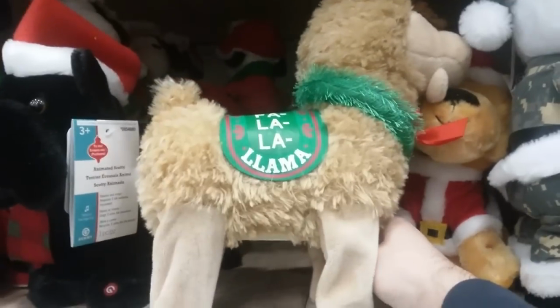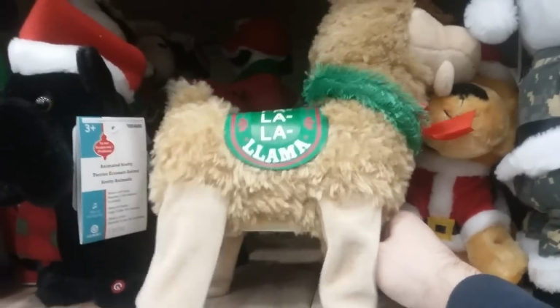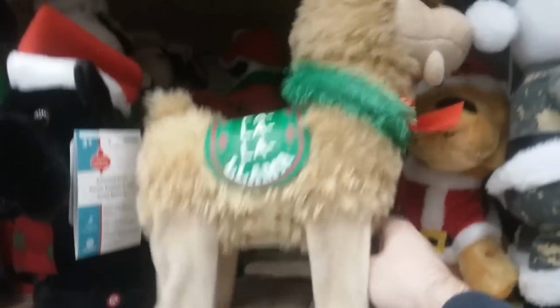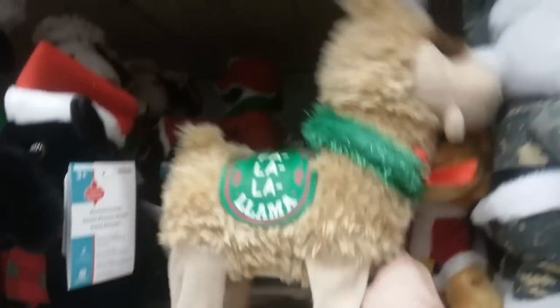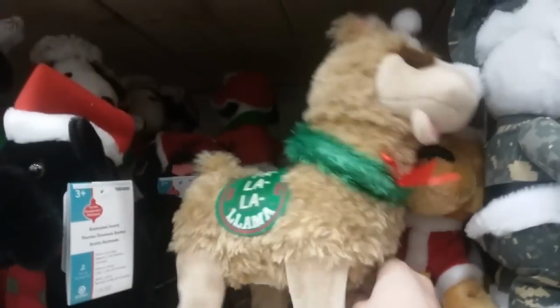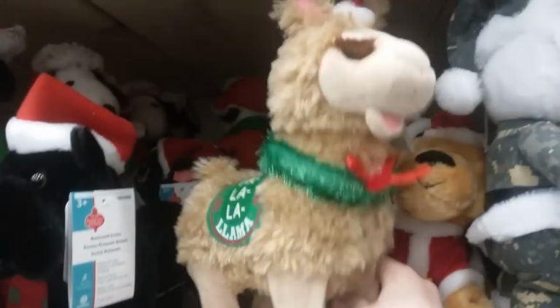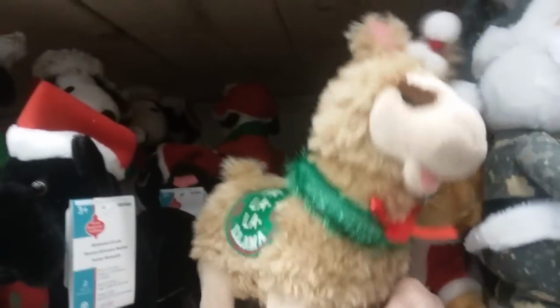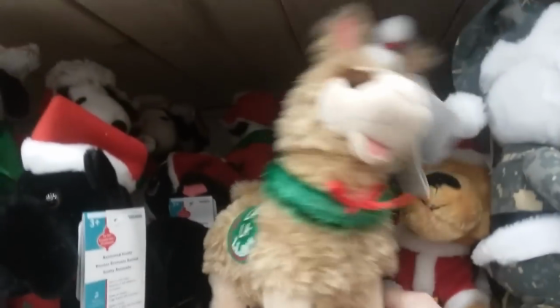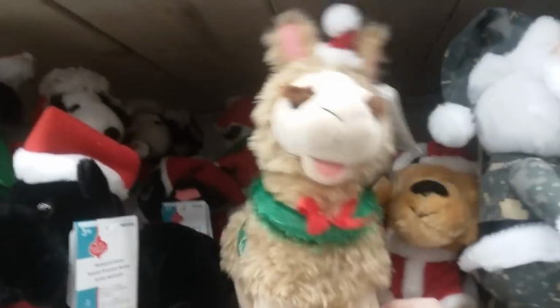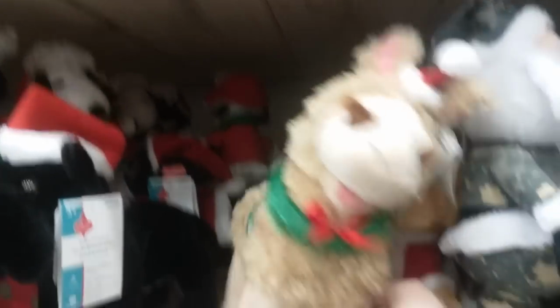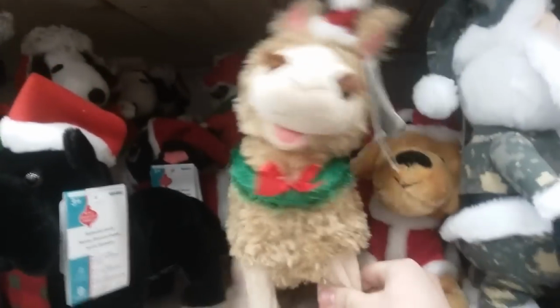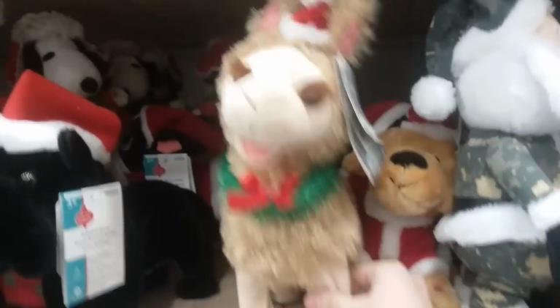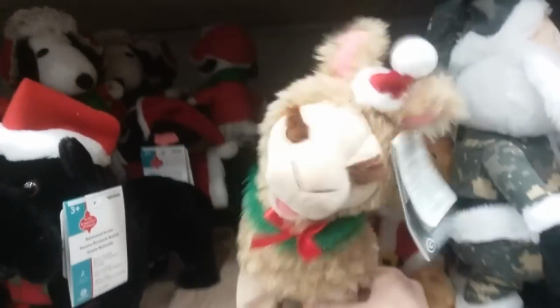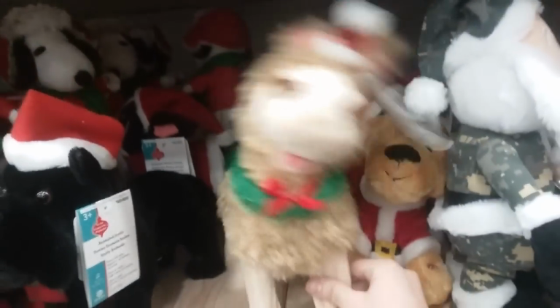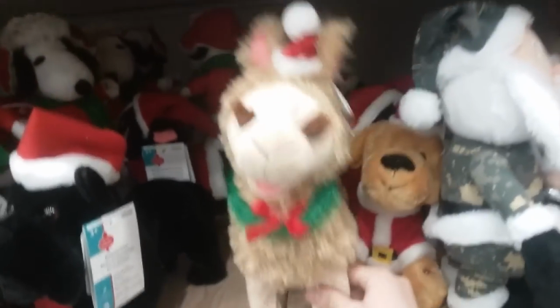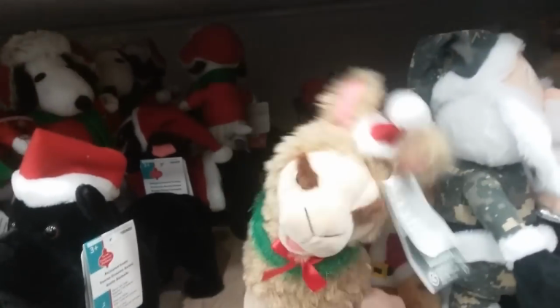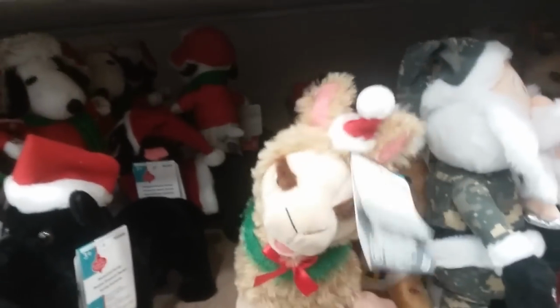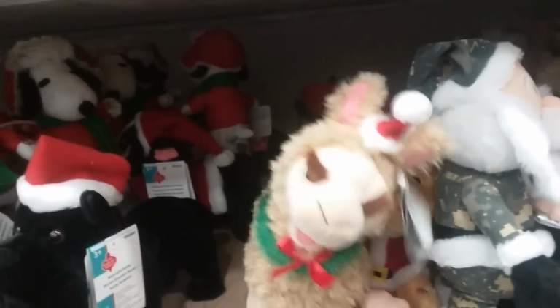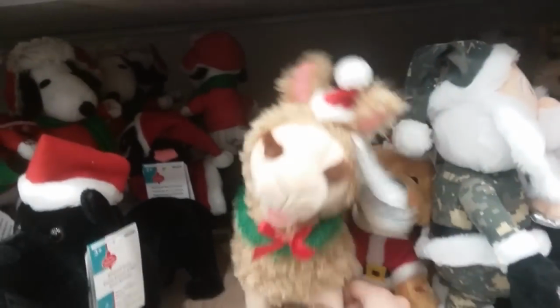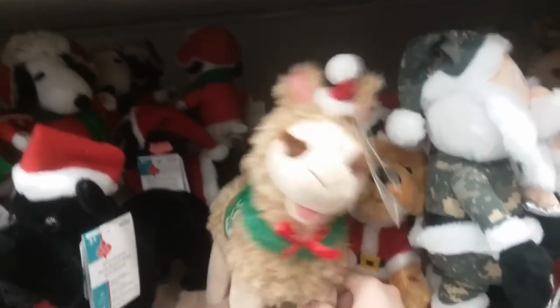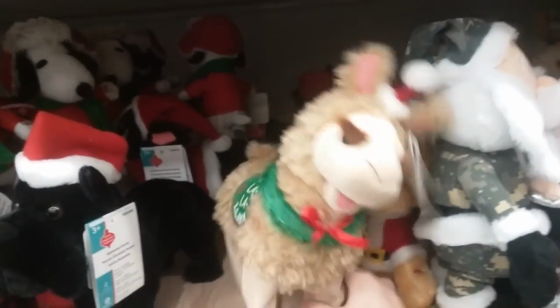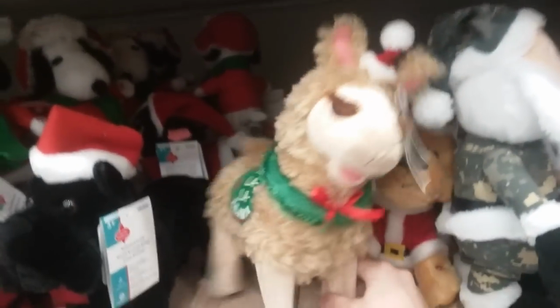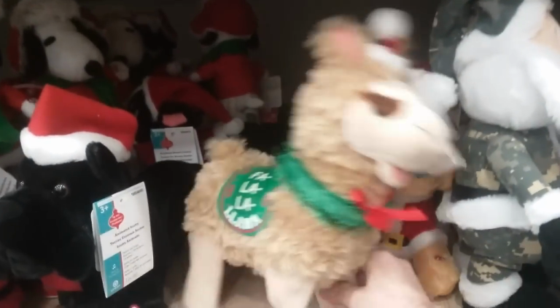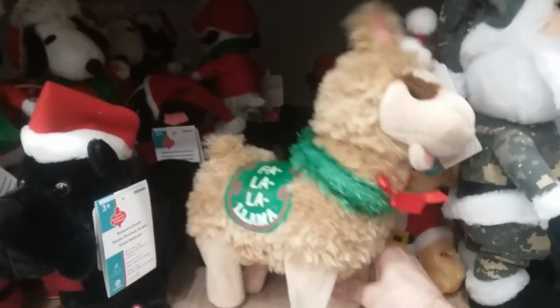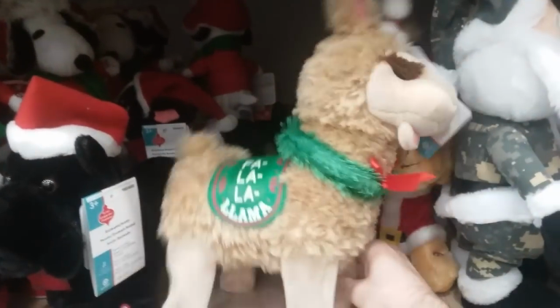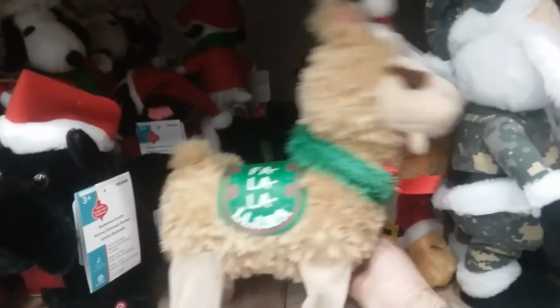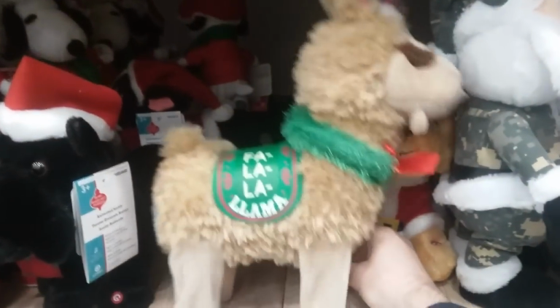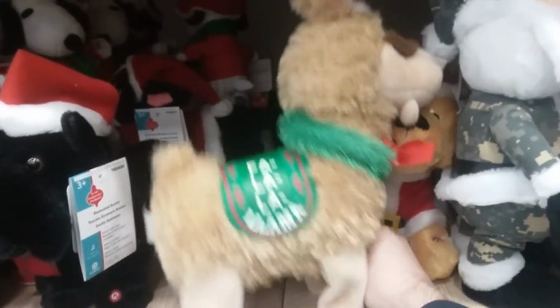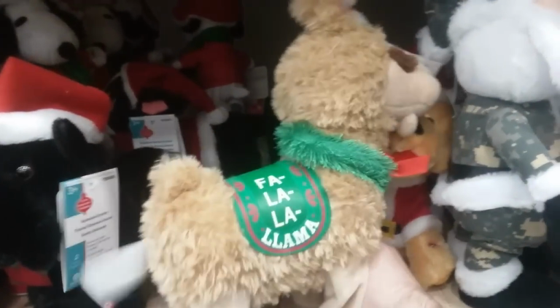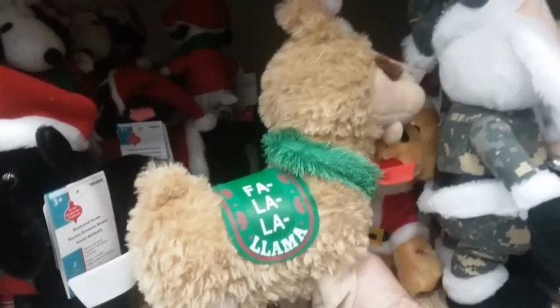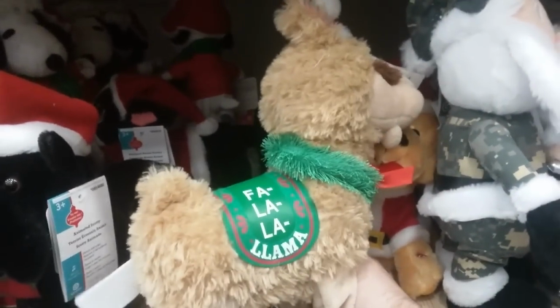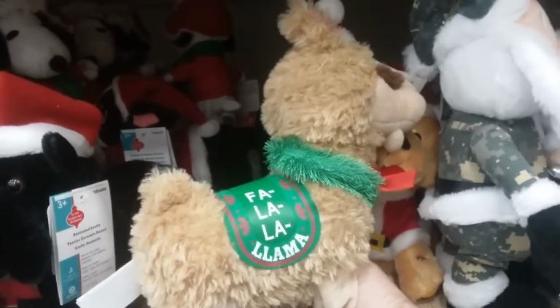The whole Christmas carol — fa-la-la-la-la-la-la-la-la.